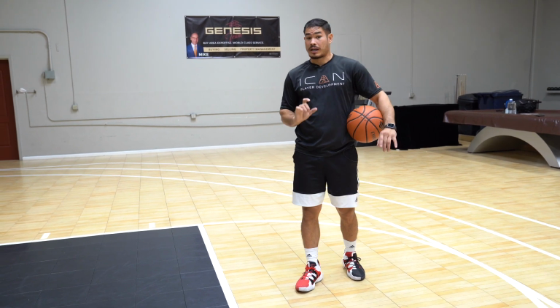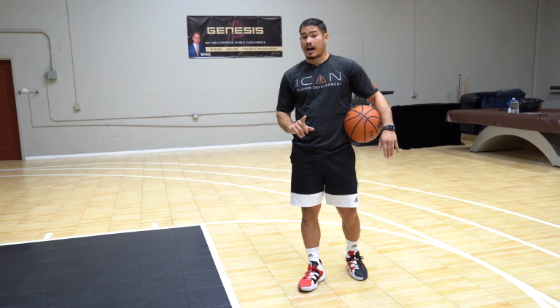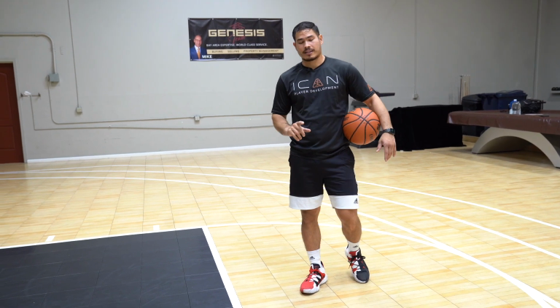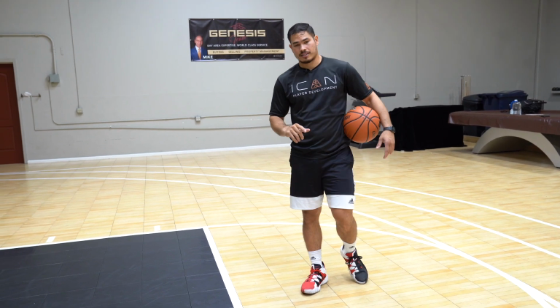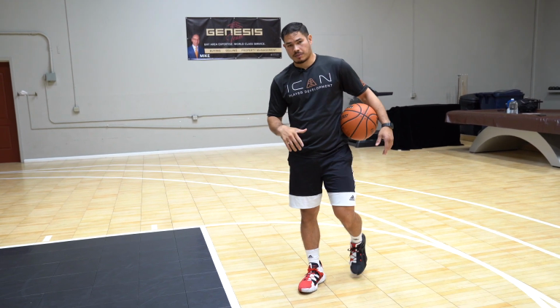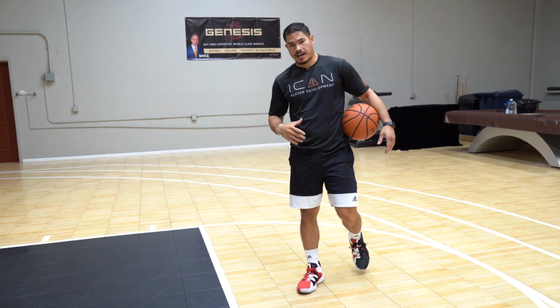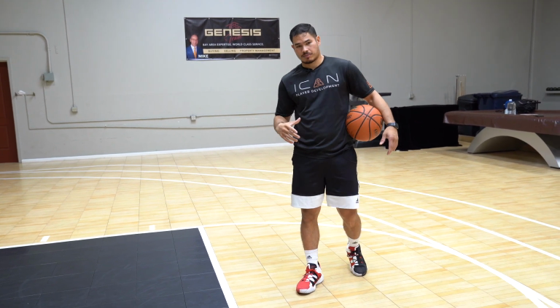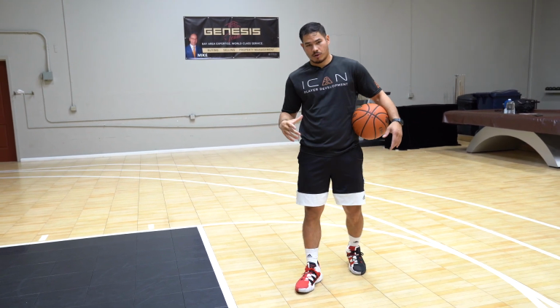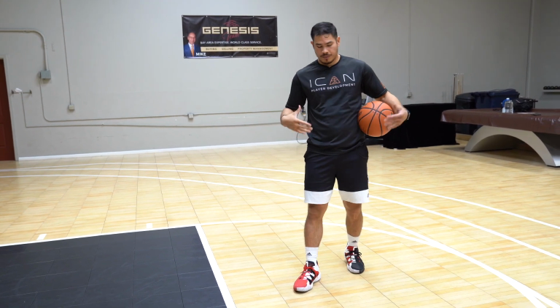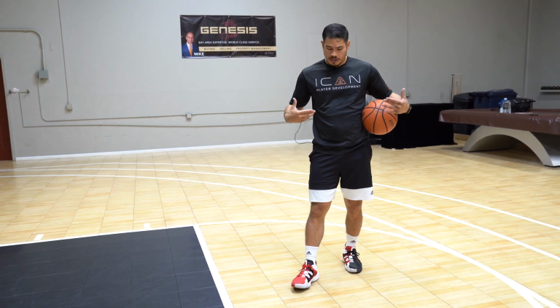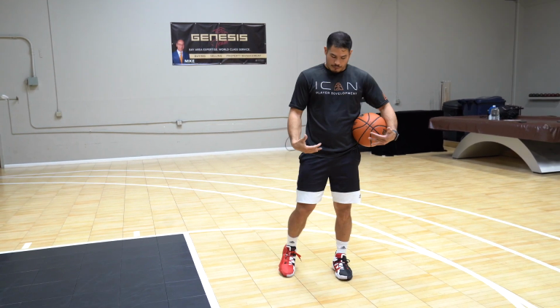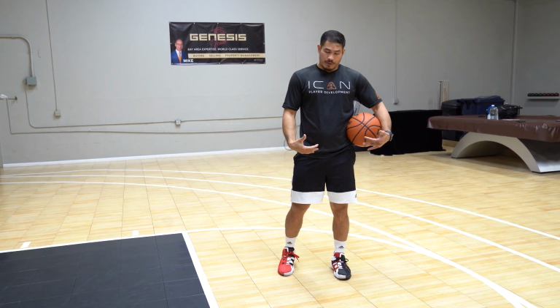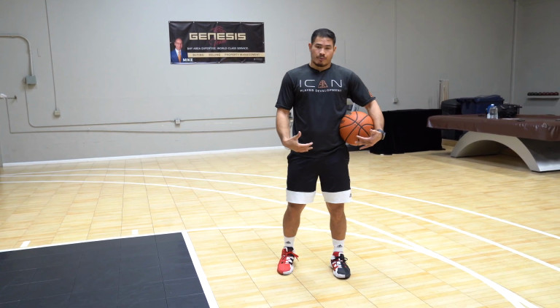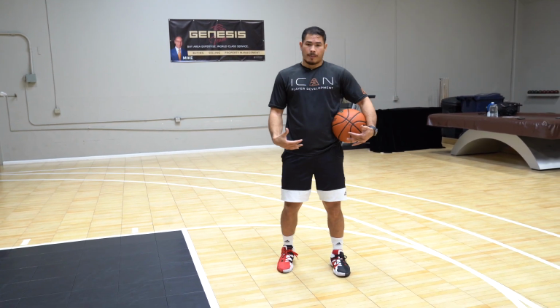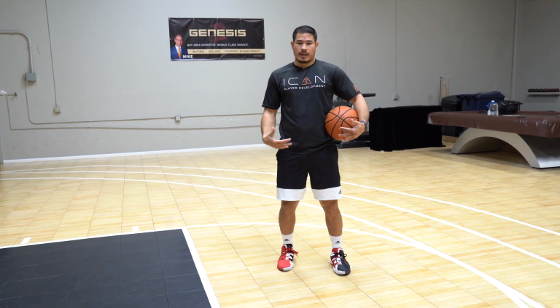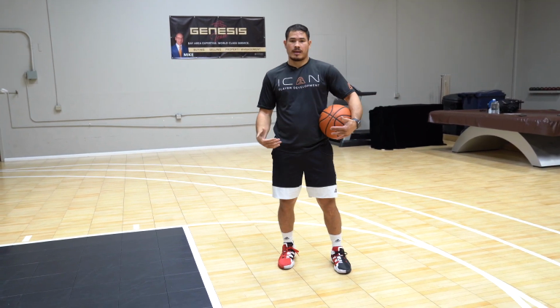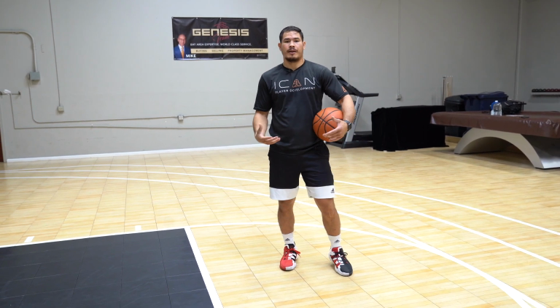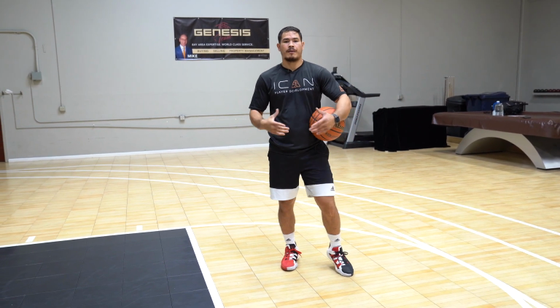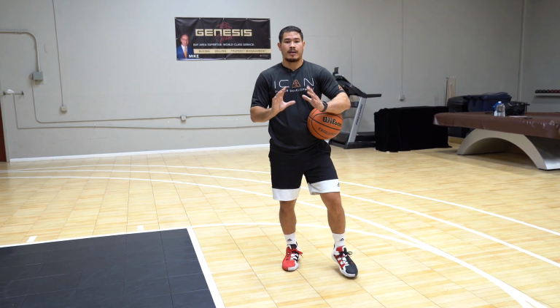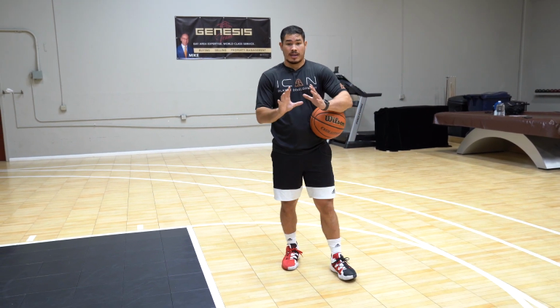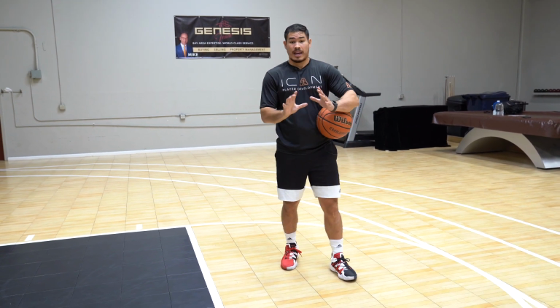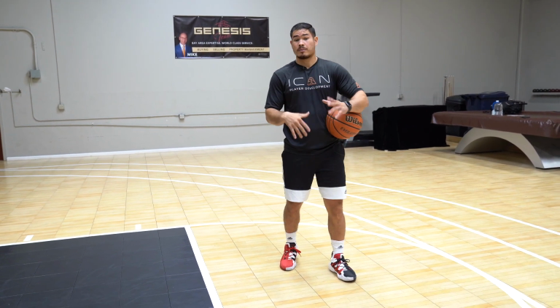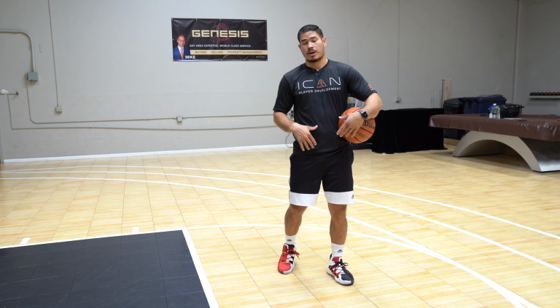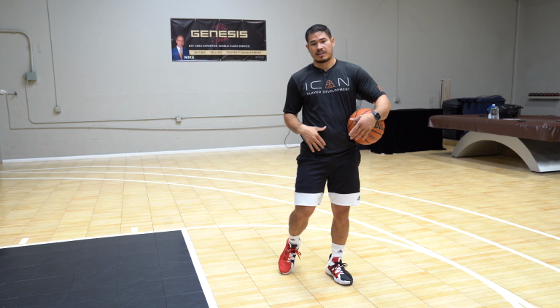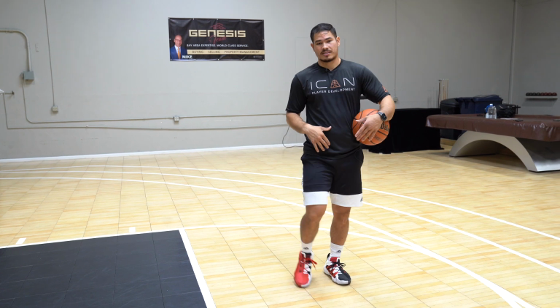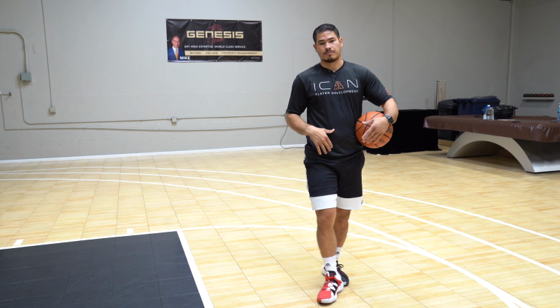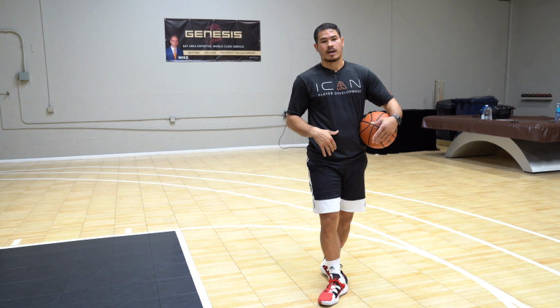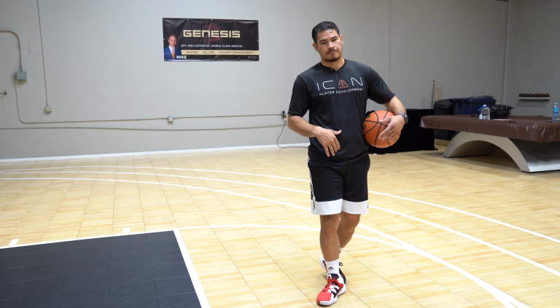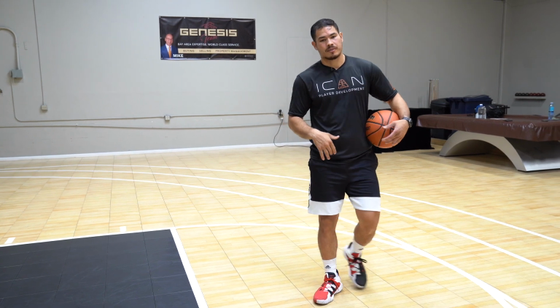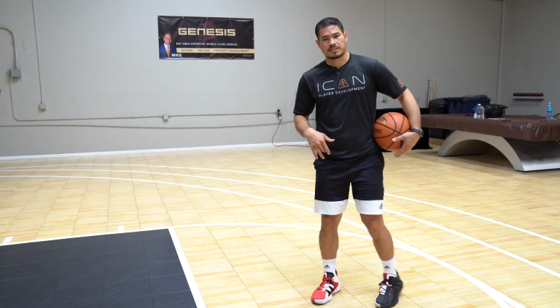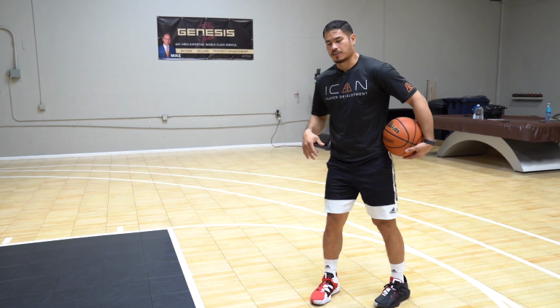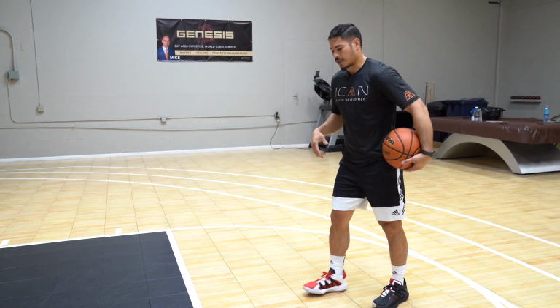We're not going to dip the basketball. Feet prep and hand prep happen at the same time. Let's take a look.